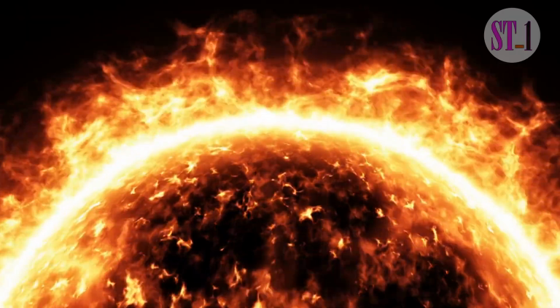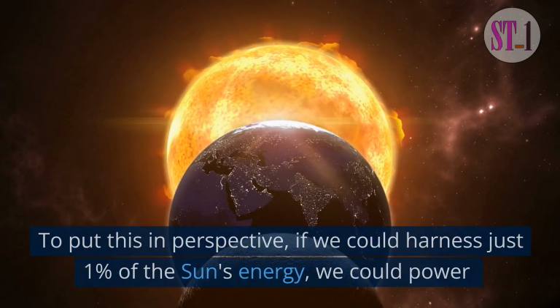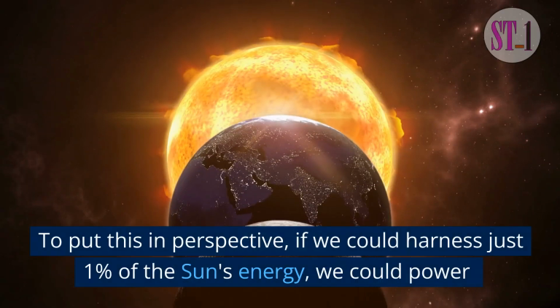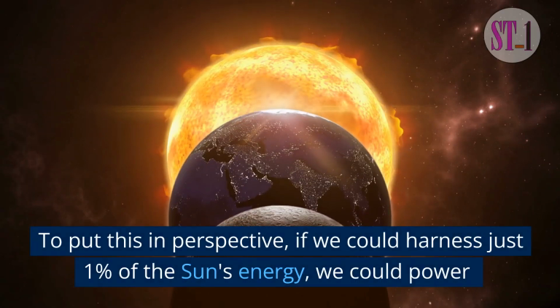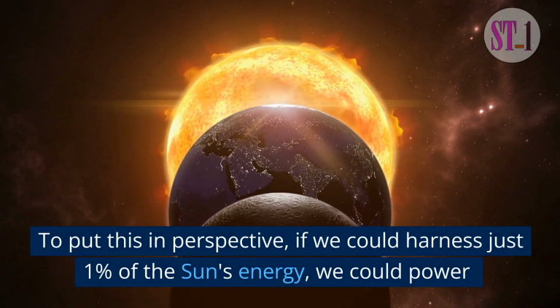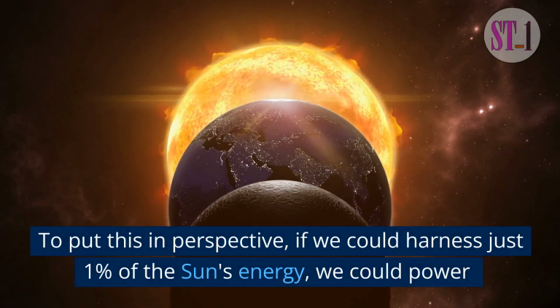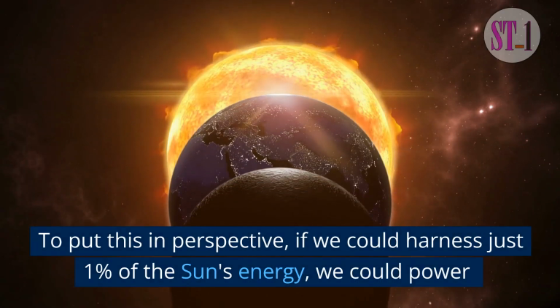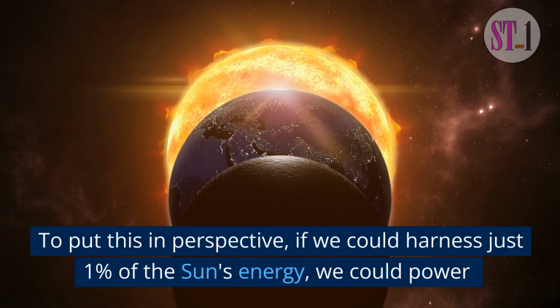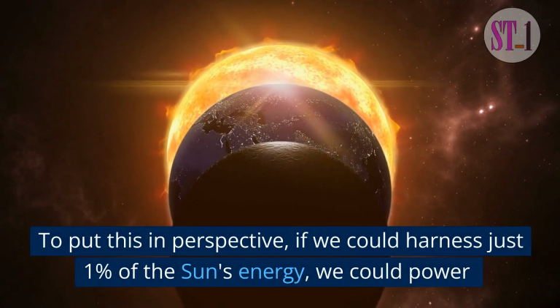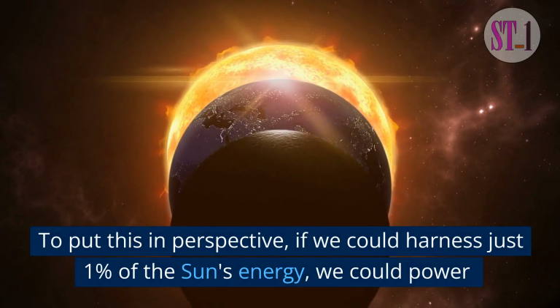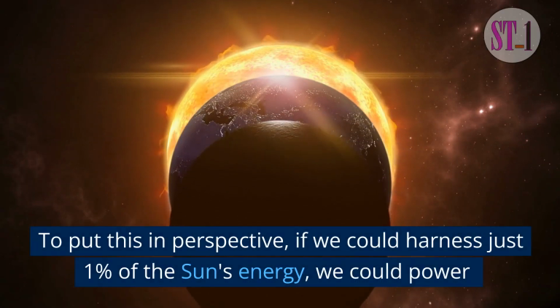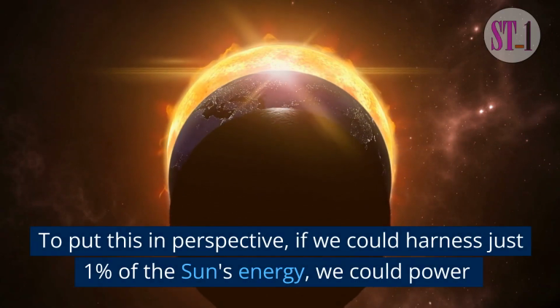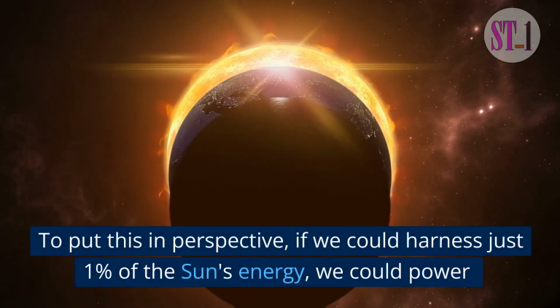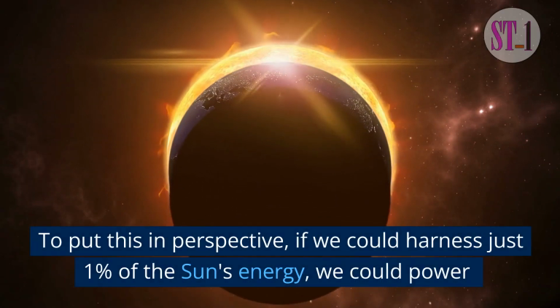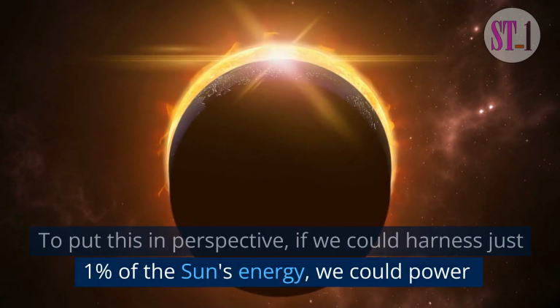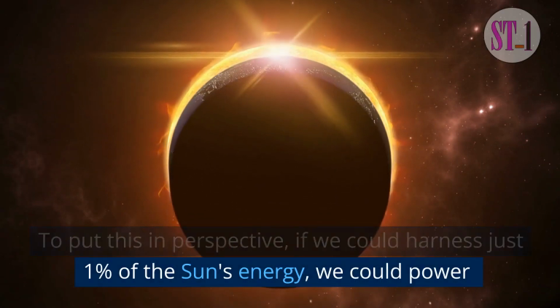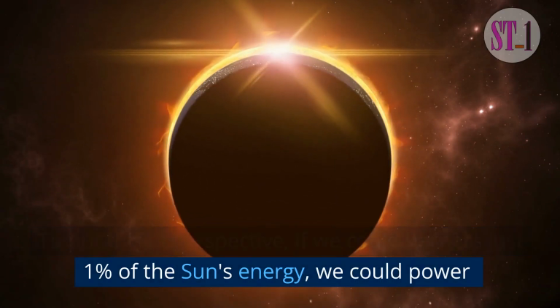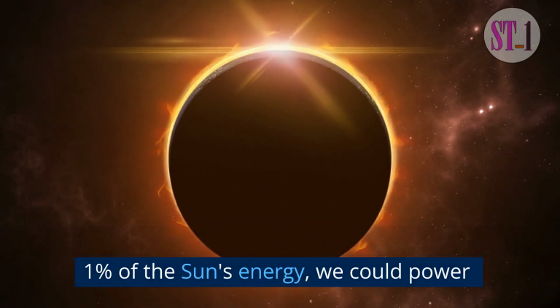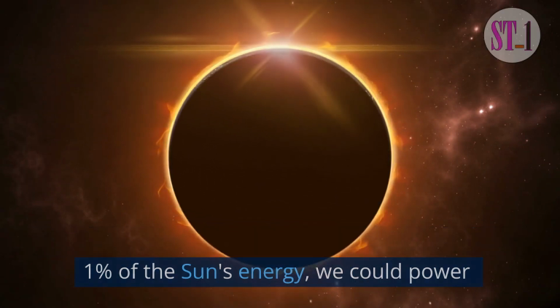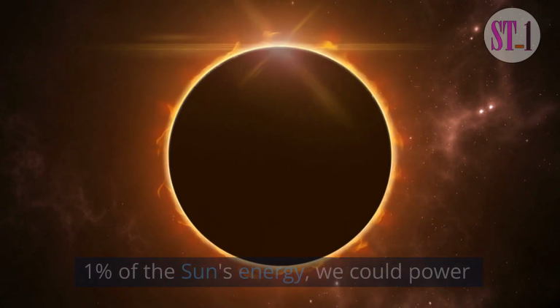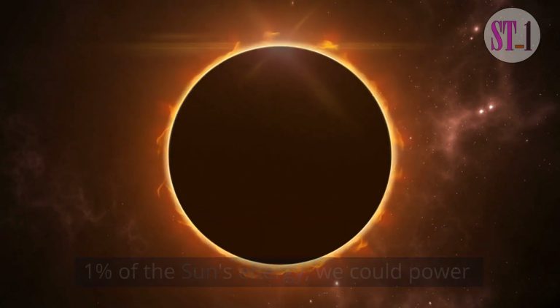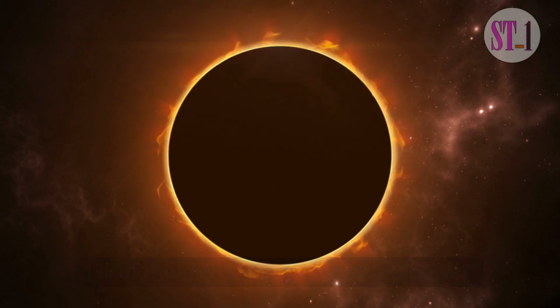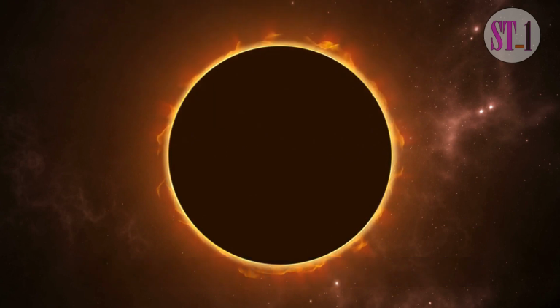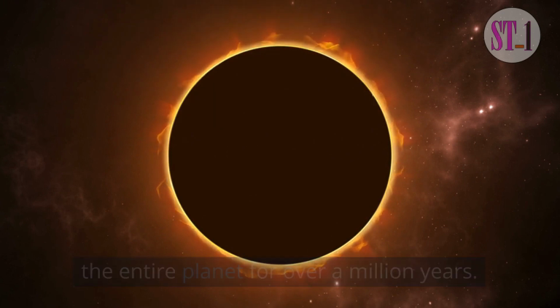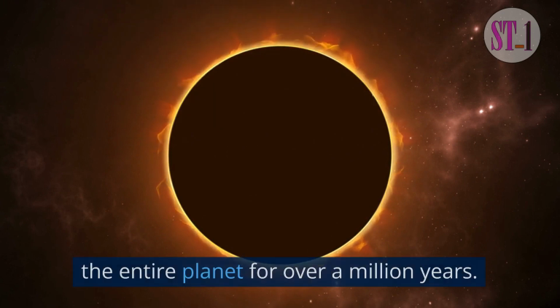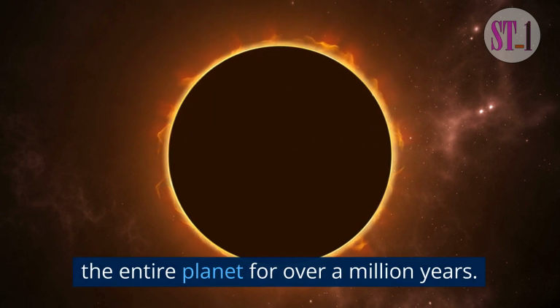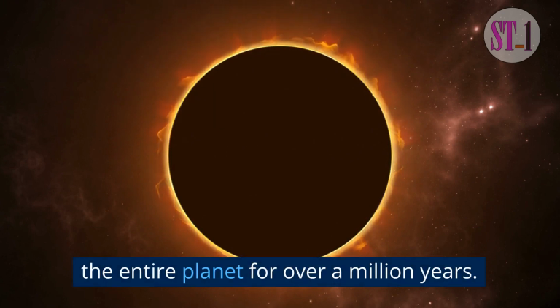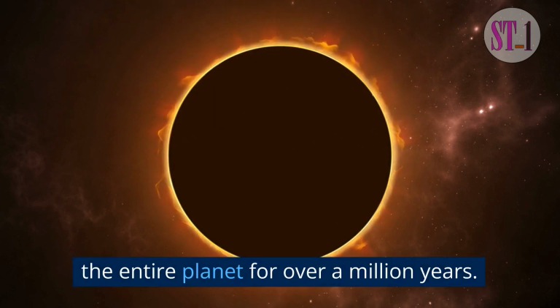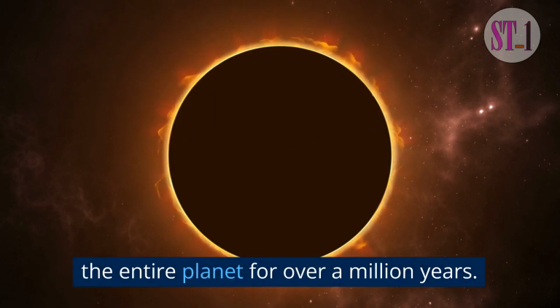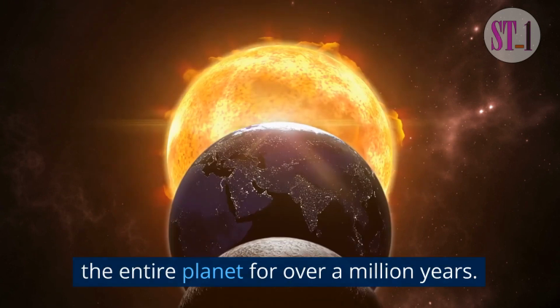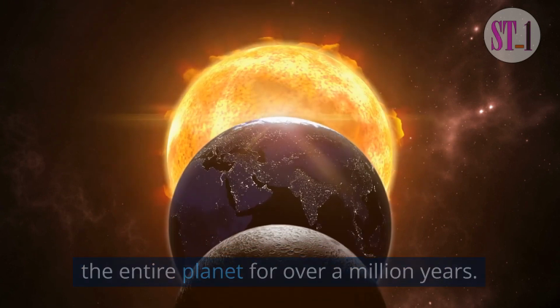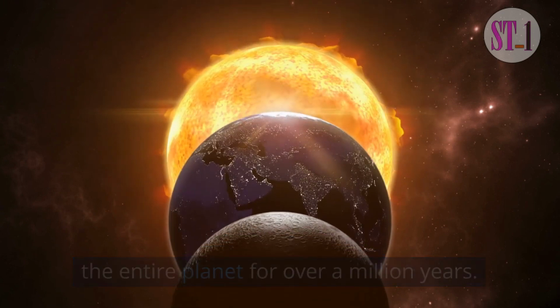To put this in perspective, if we could harness just one percent of the sun's energy, we could power the entire planet for over a million years.